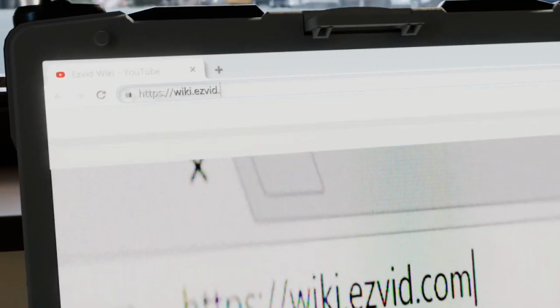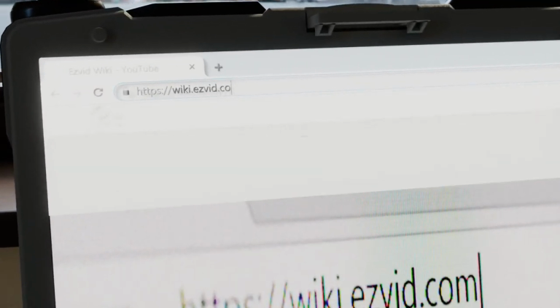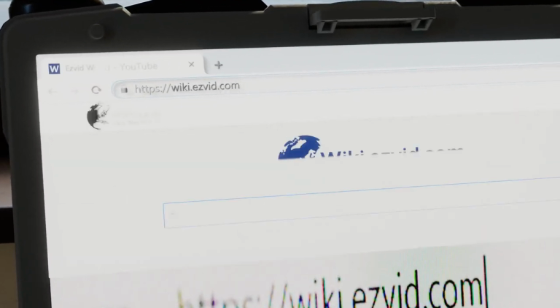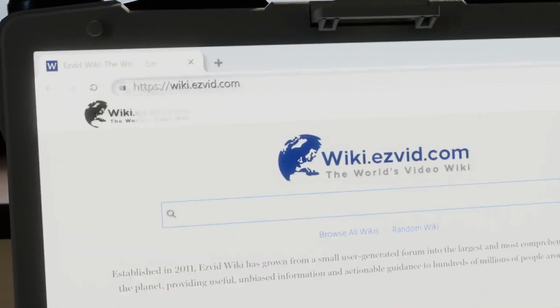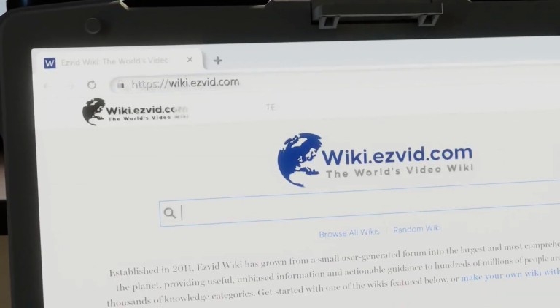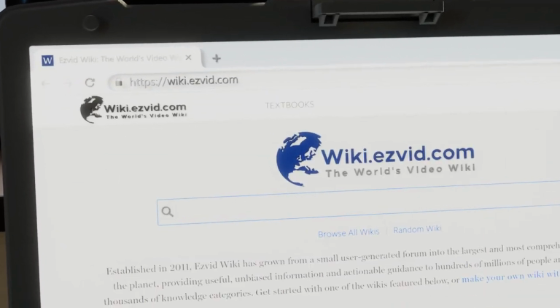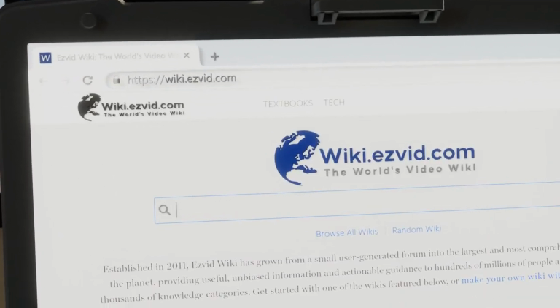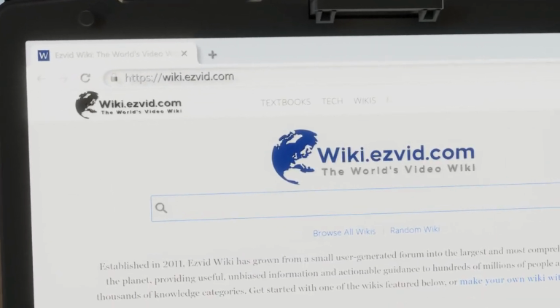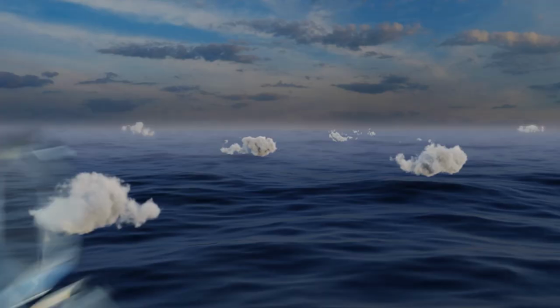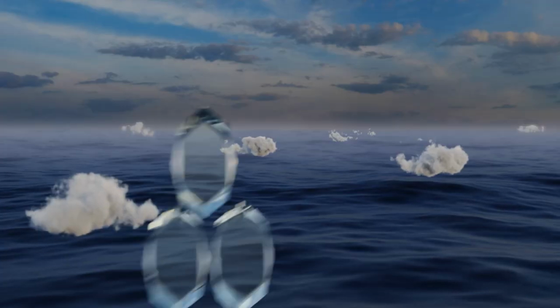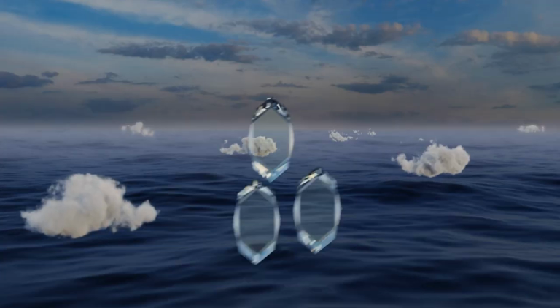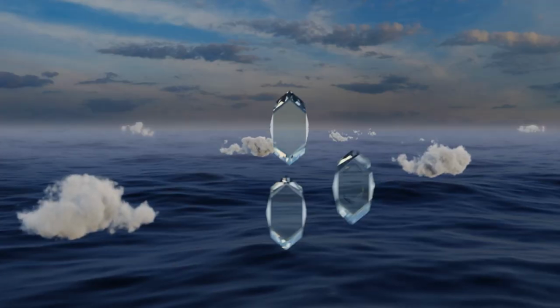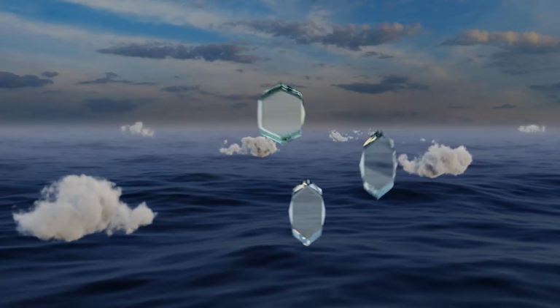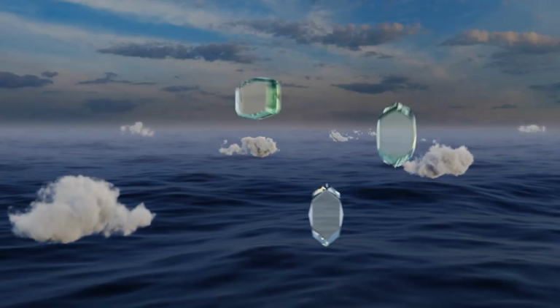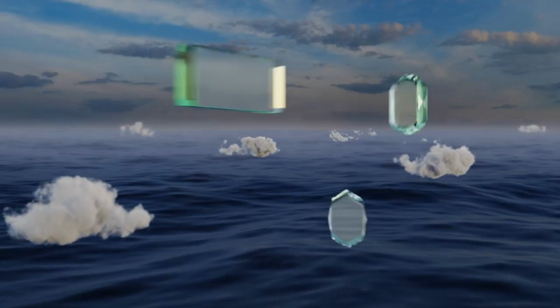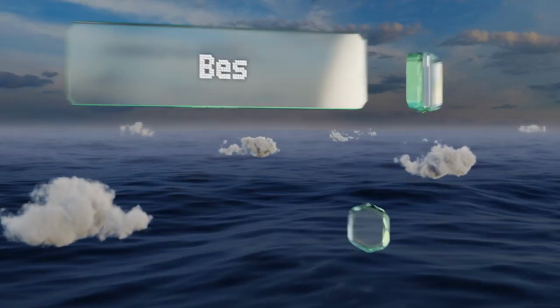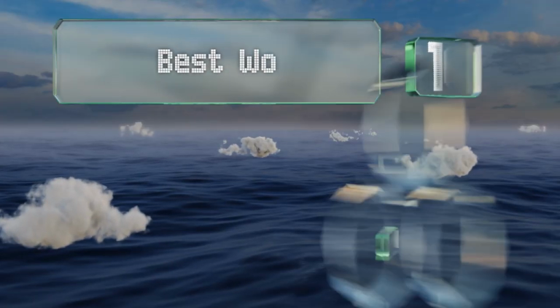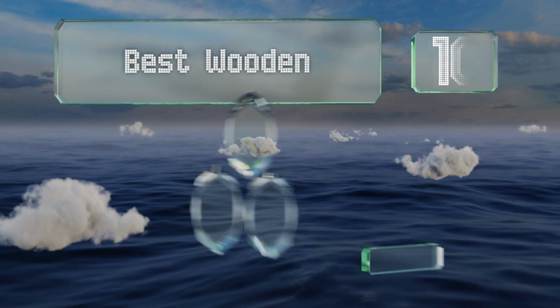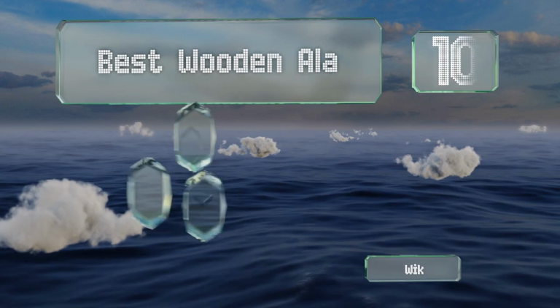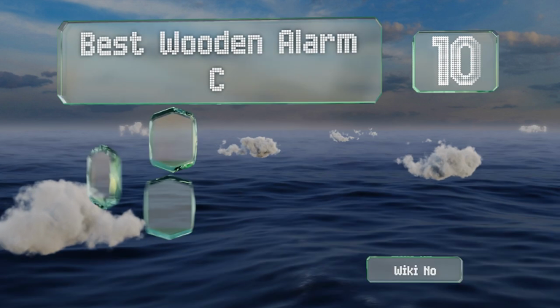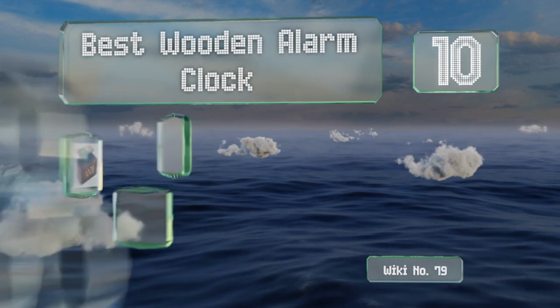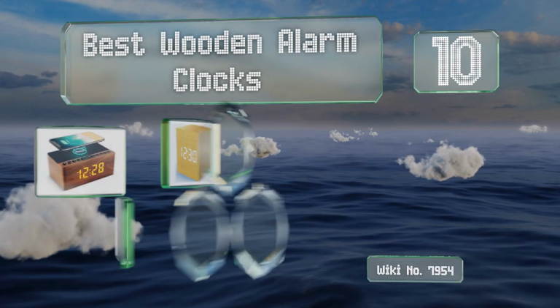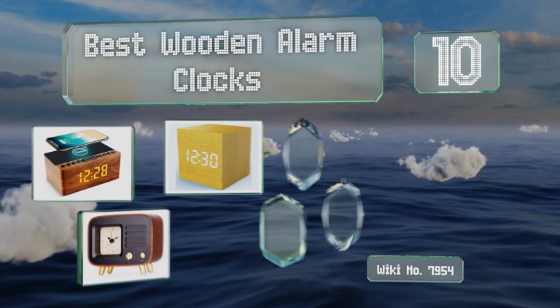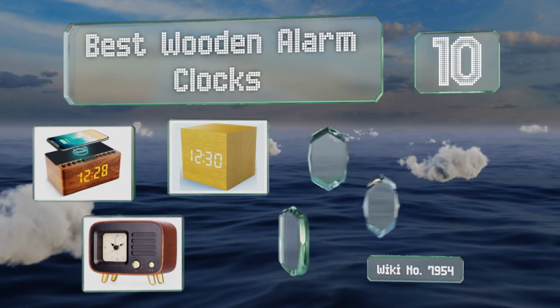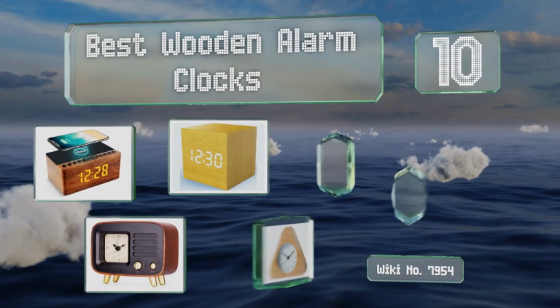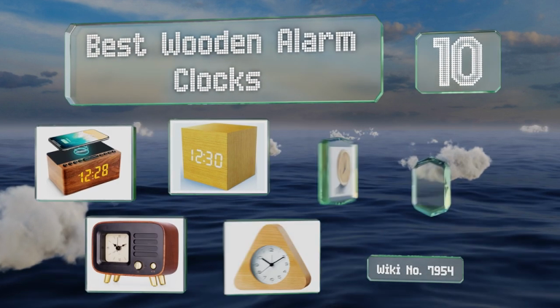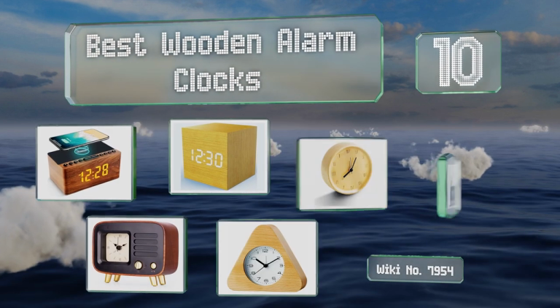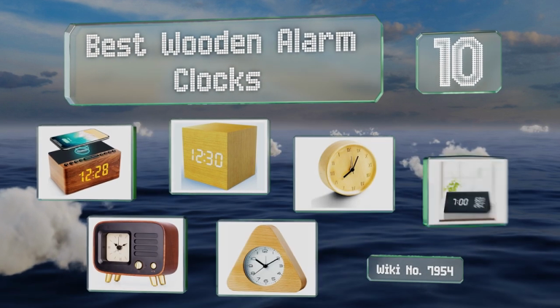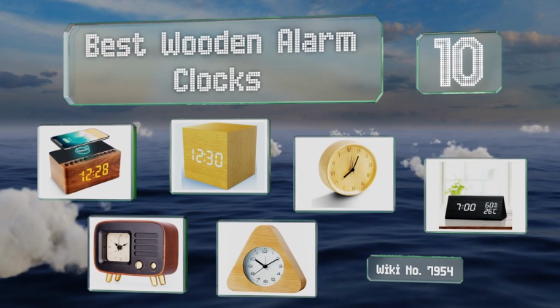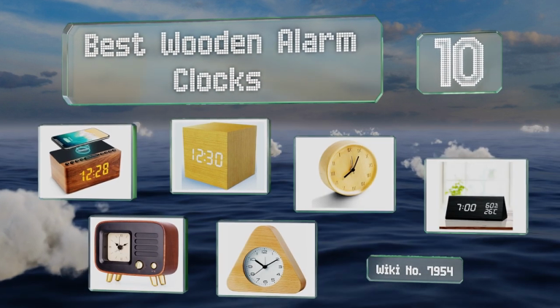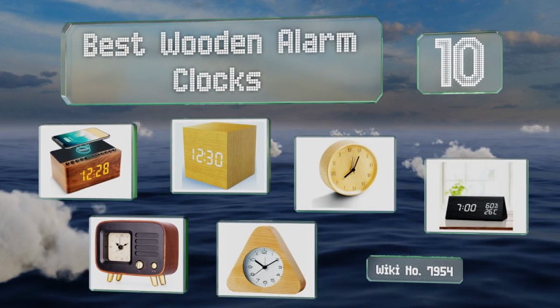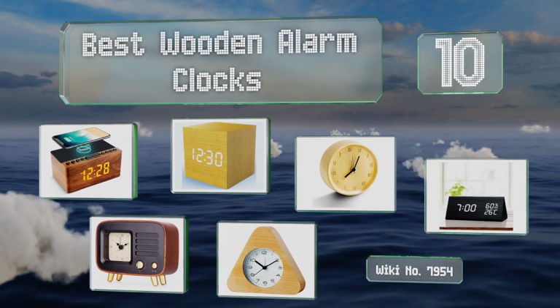EasyVid presents the 10 best wooden alarm clocks. Let's get started with the list.